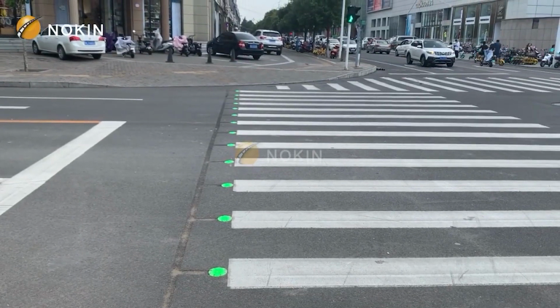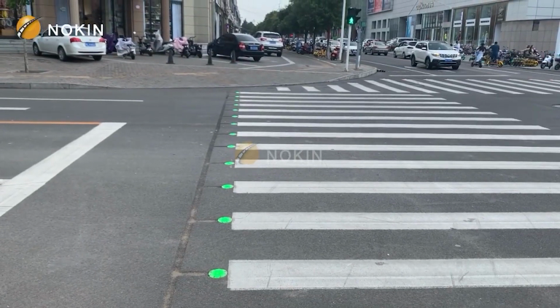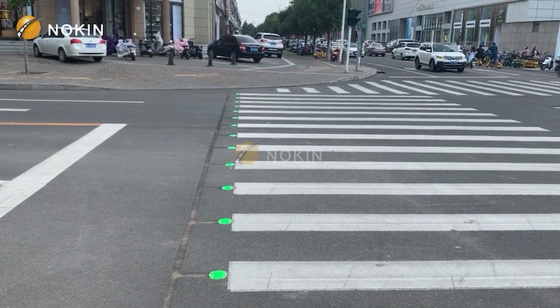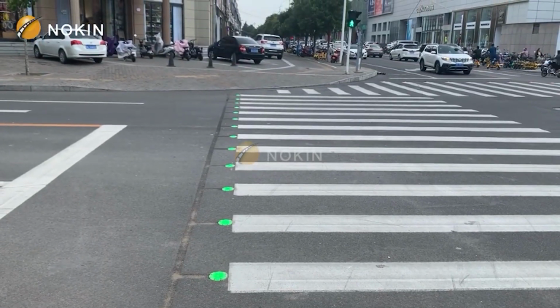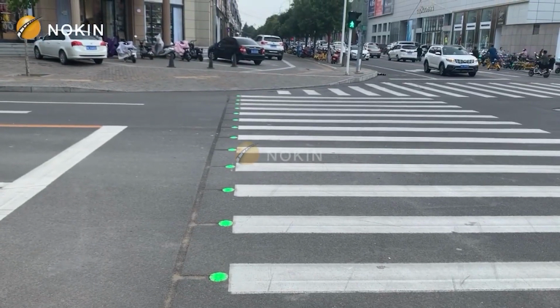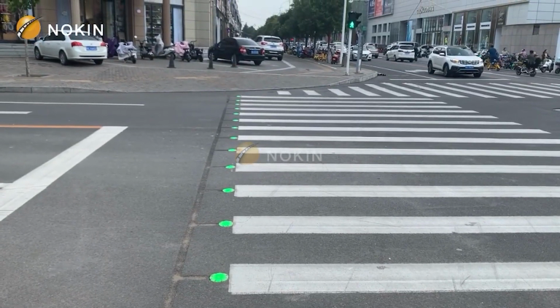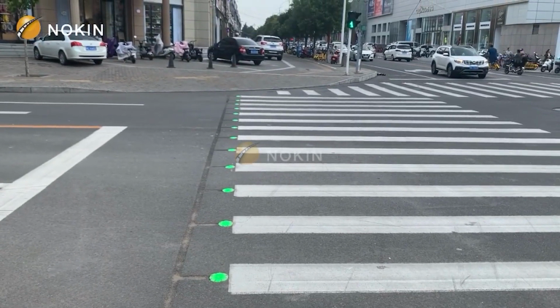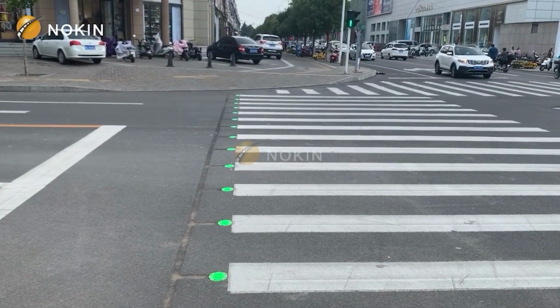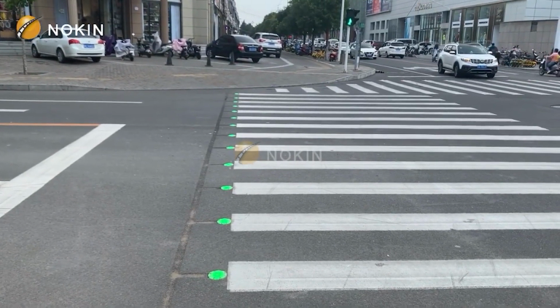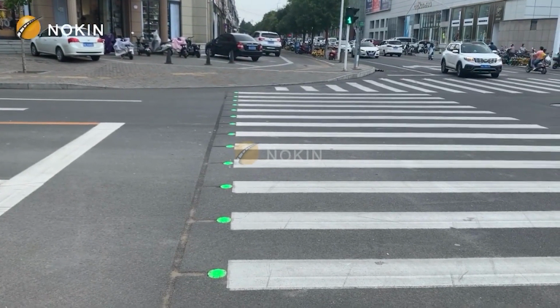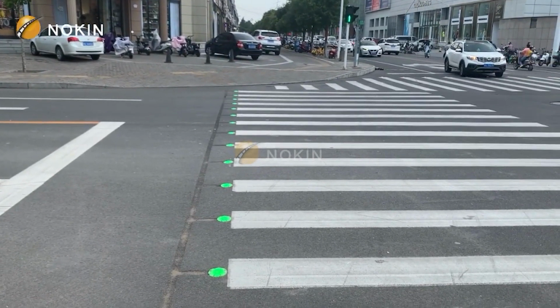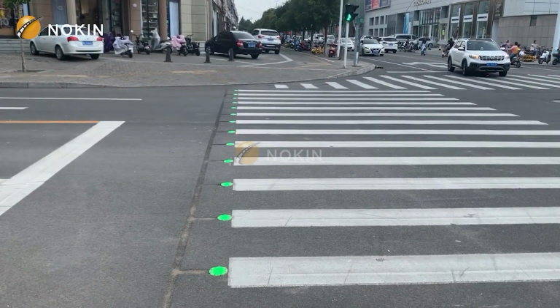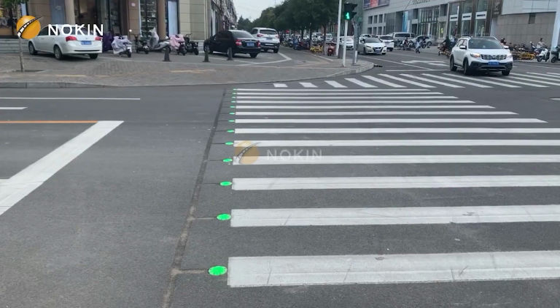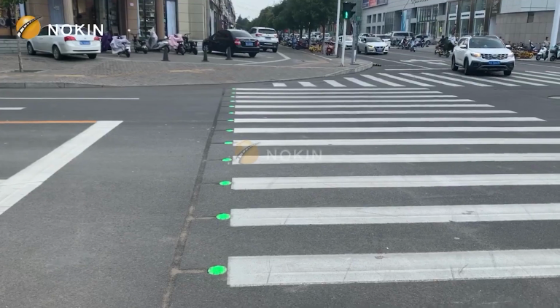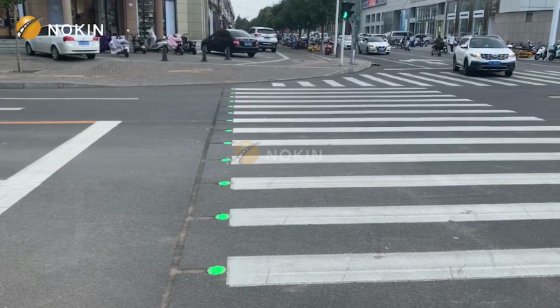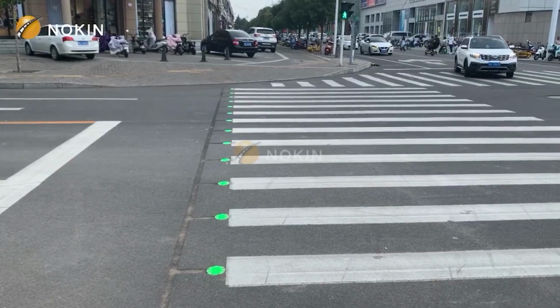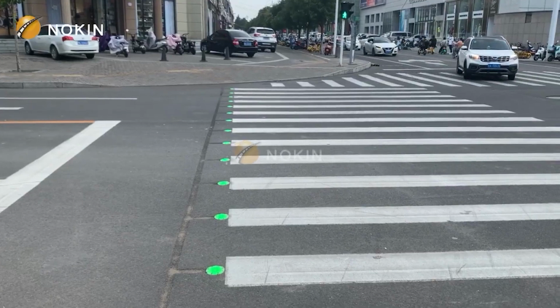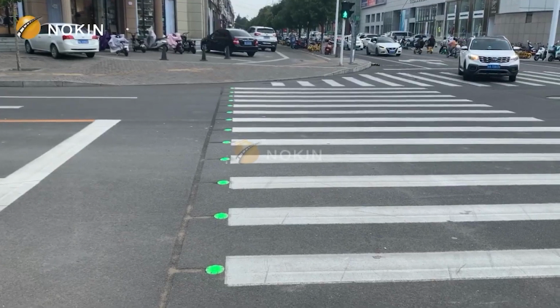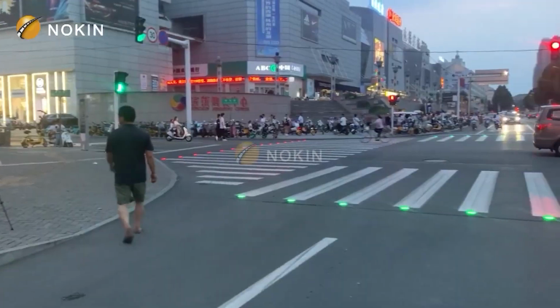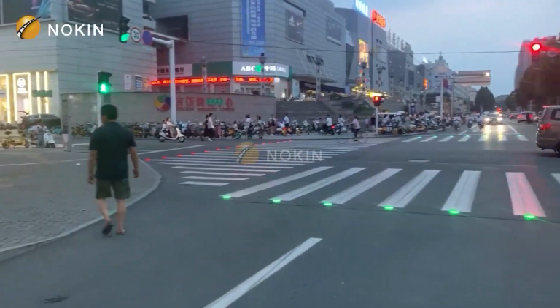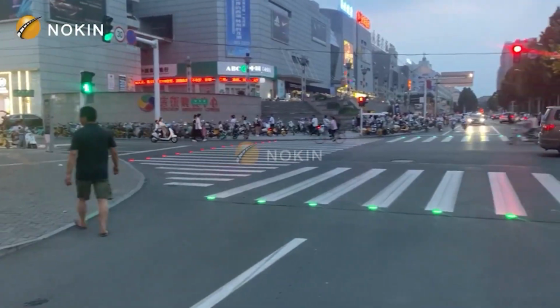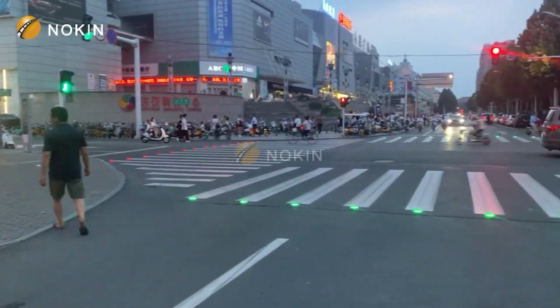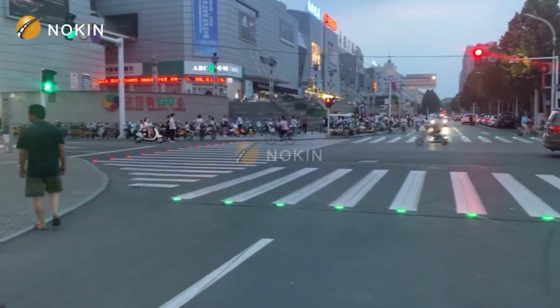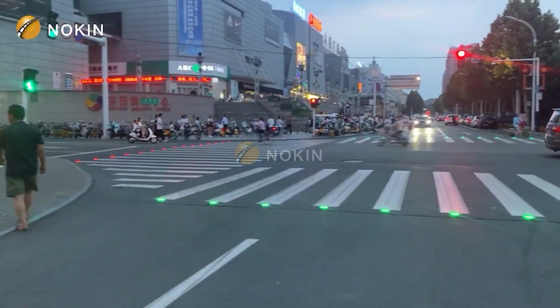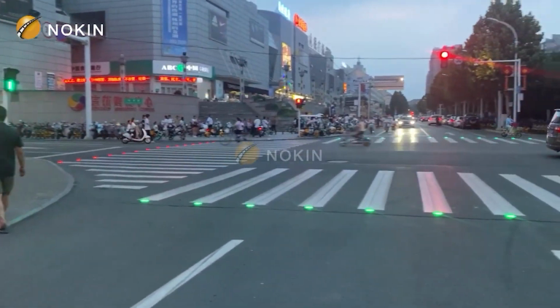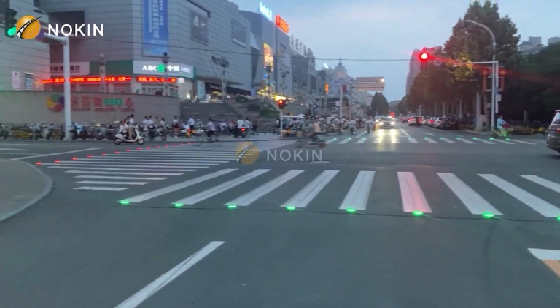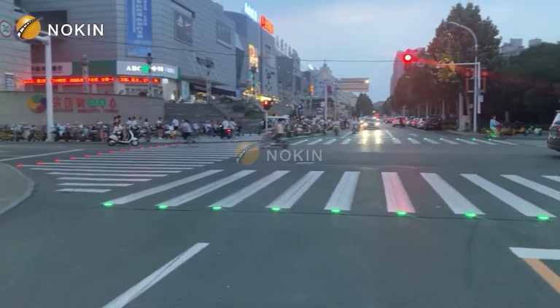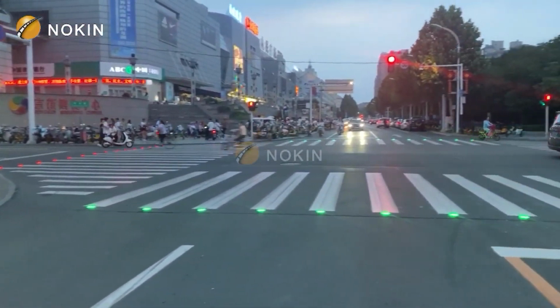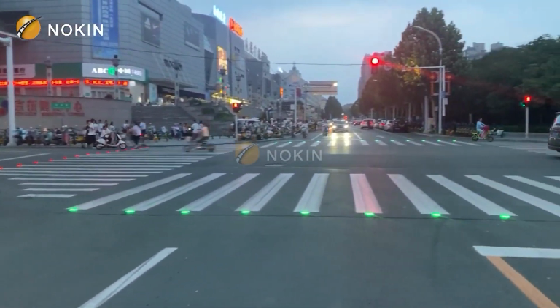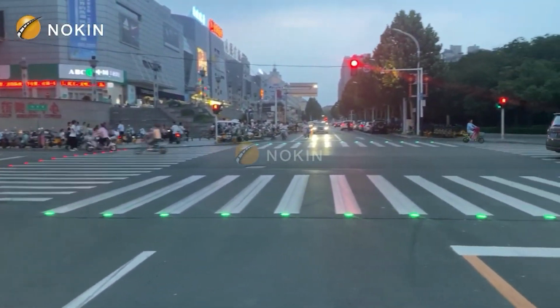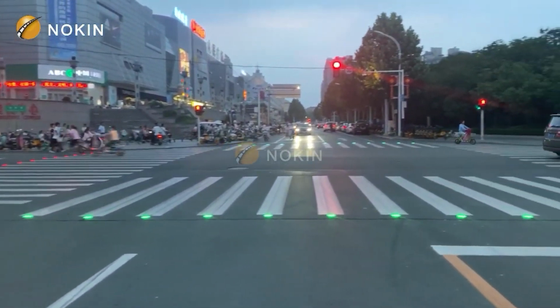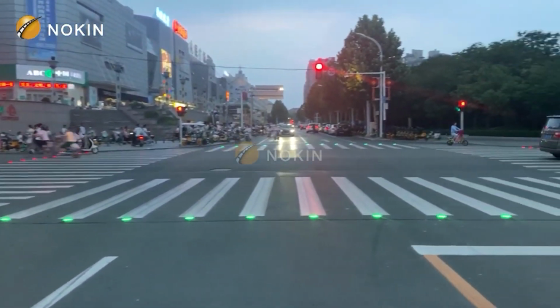For a high-quality, safe, and energy-efficient road safety option, pick Knock-In solar road studs.